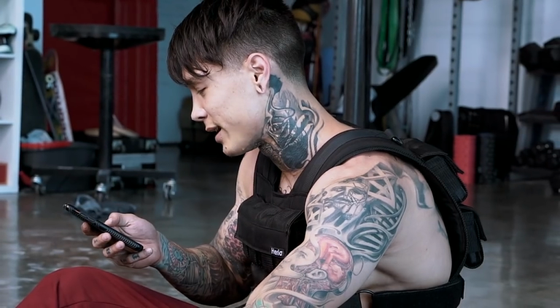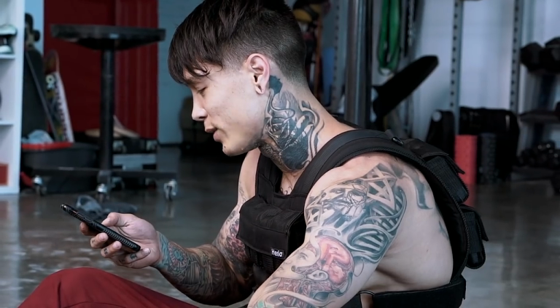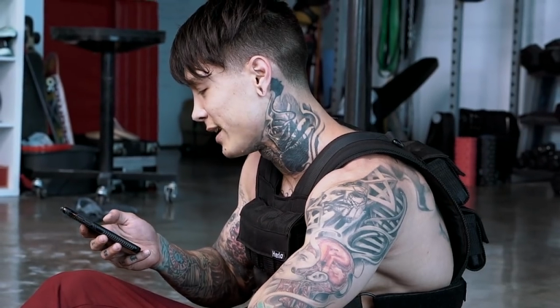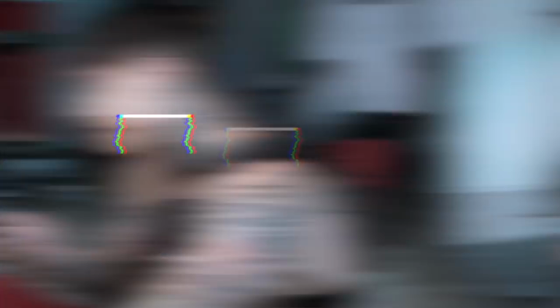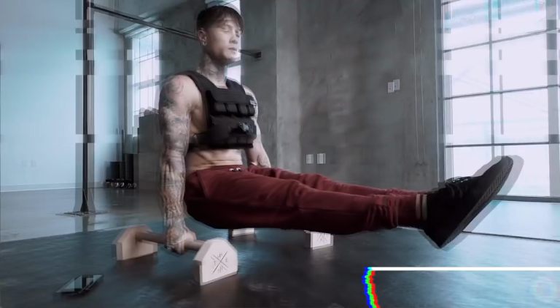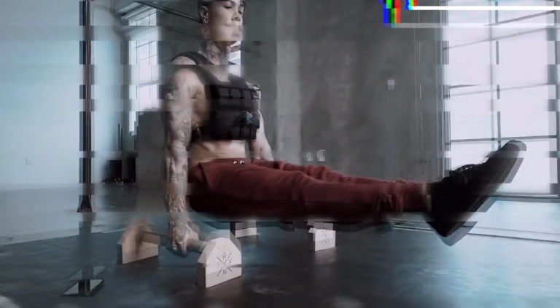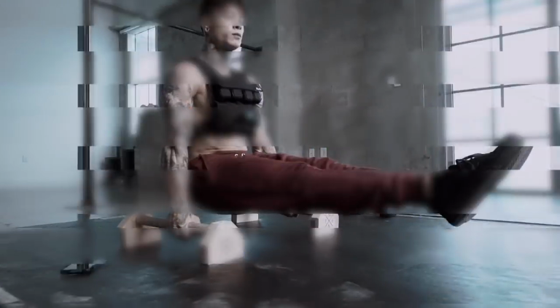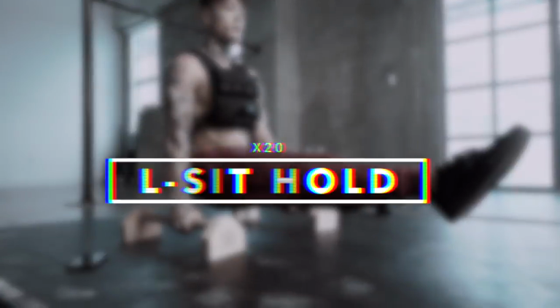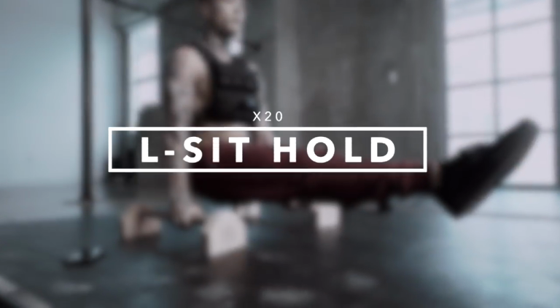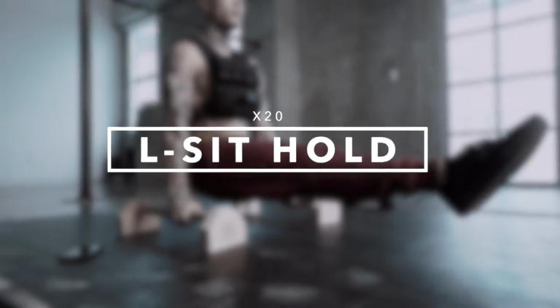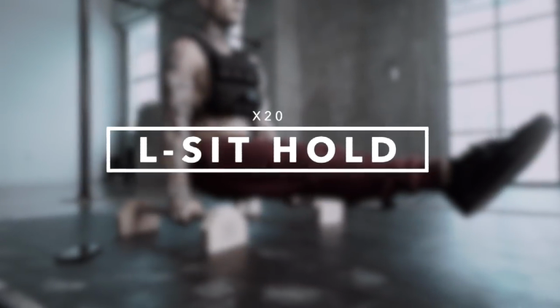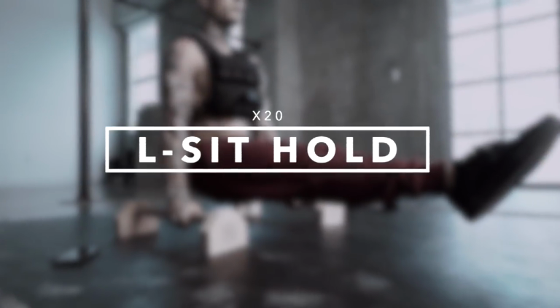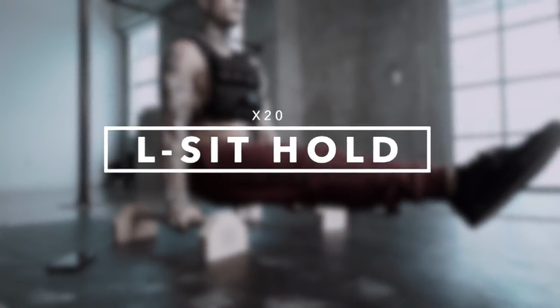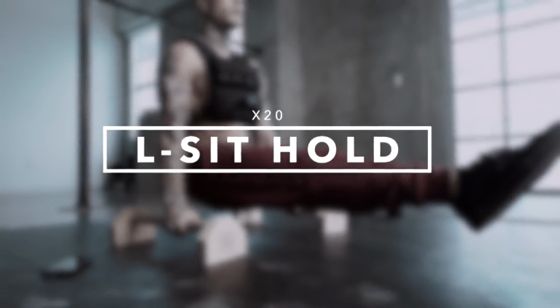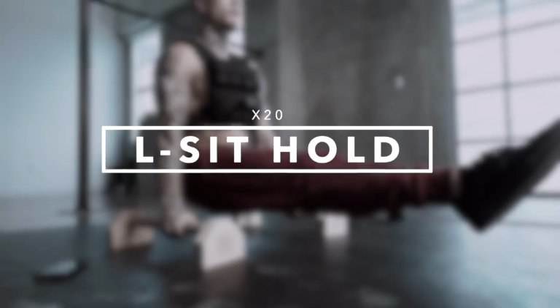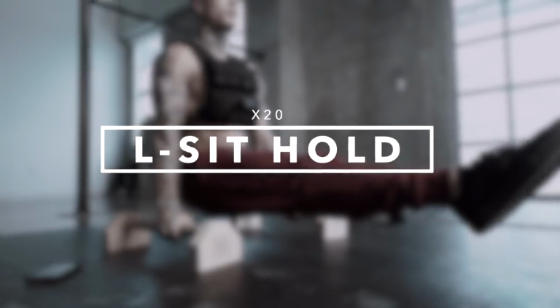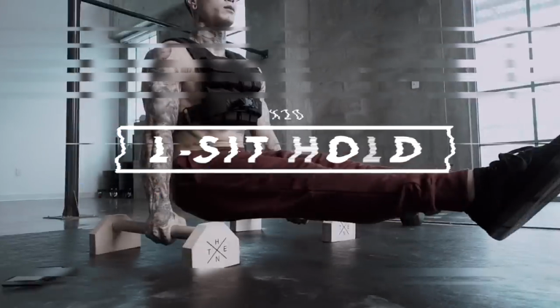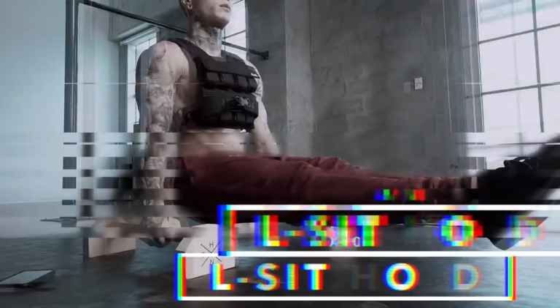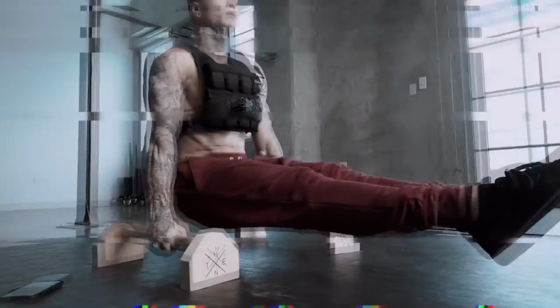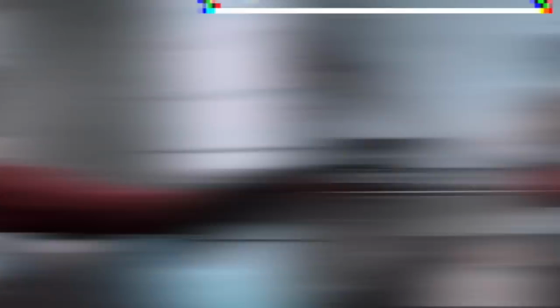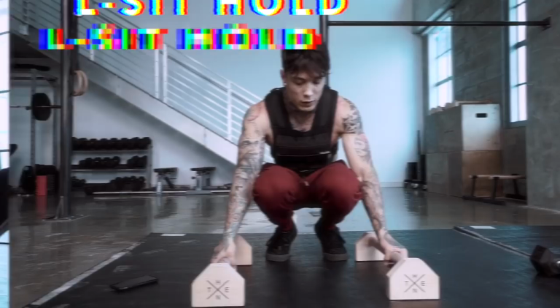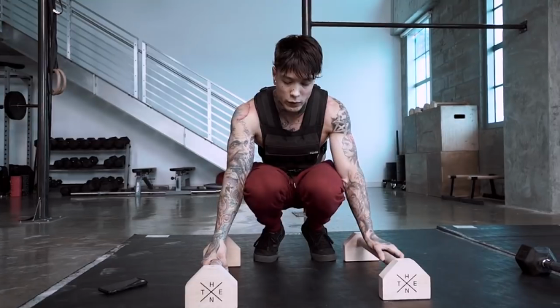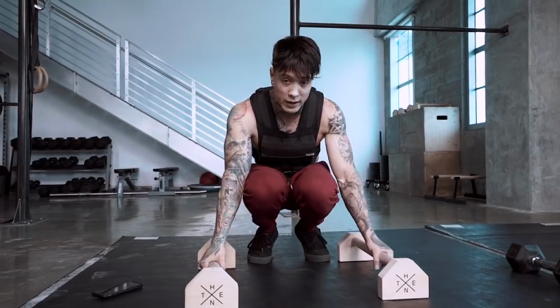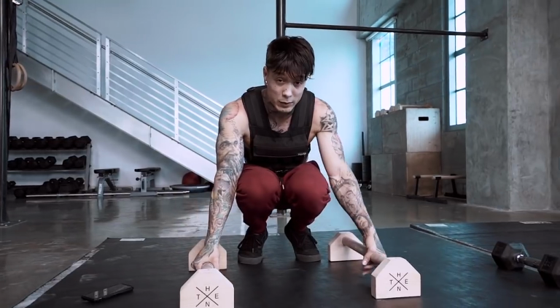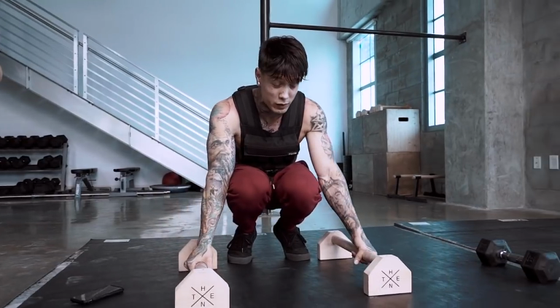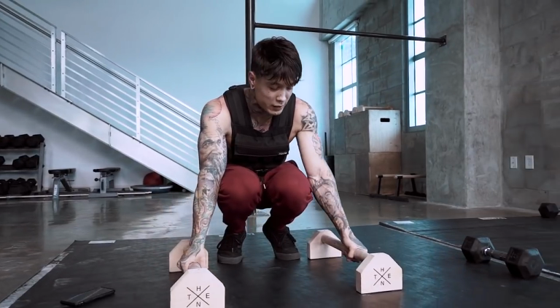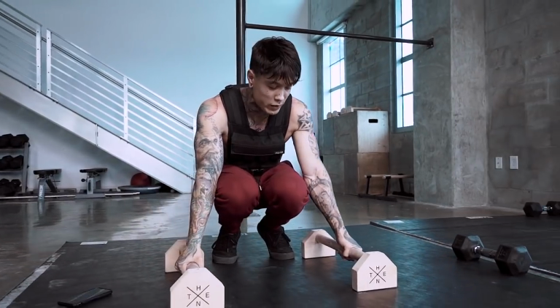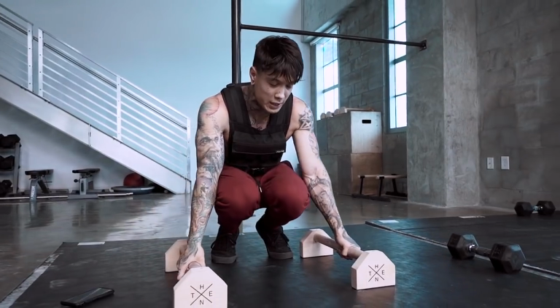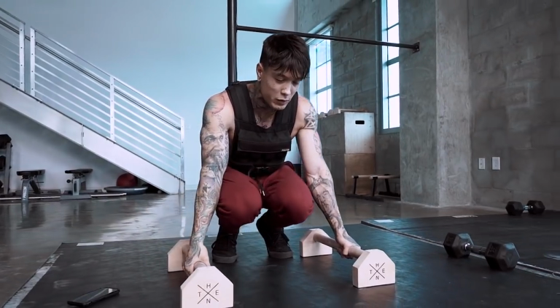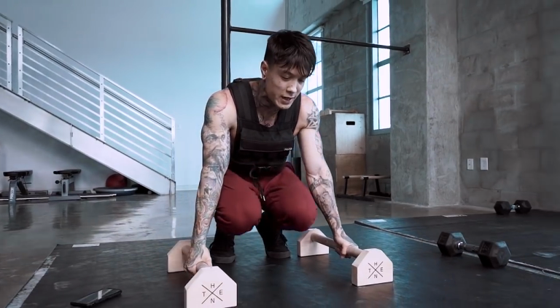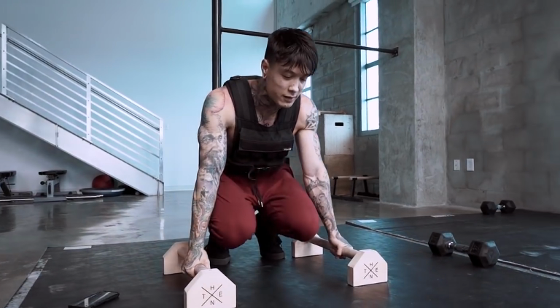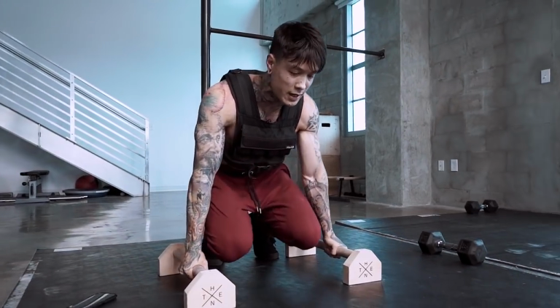The next one is an L-sit — a 20 second L-sit hold. Let's go for it. Keep those legs straight, keep those hands tight.